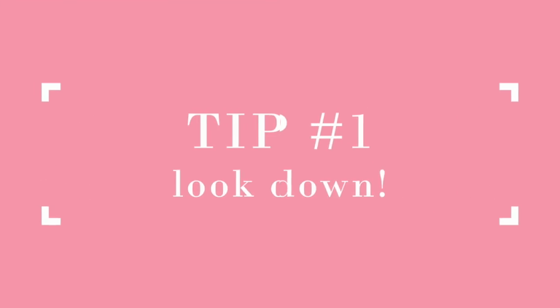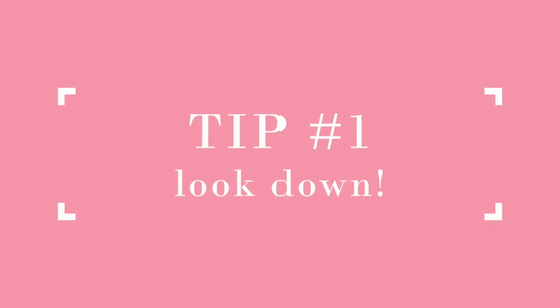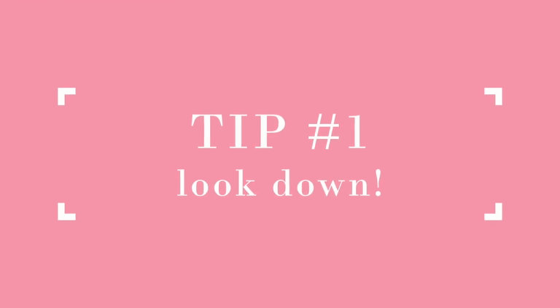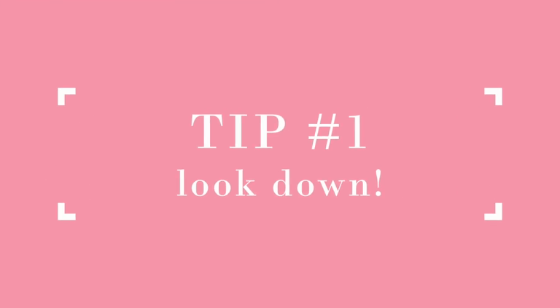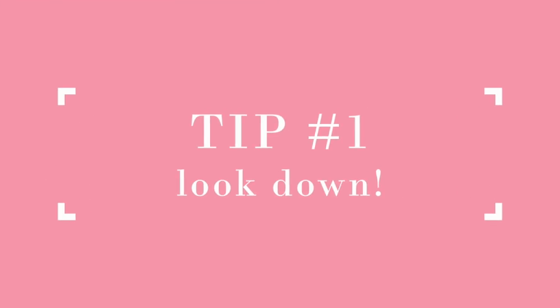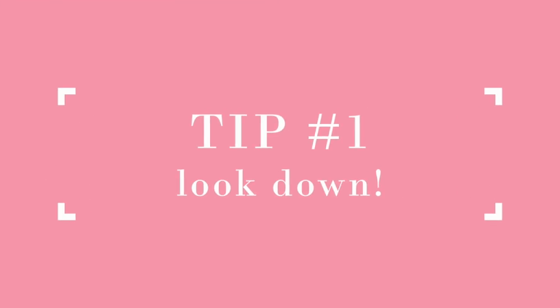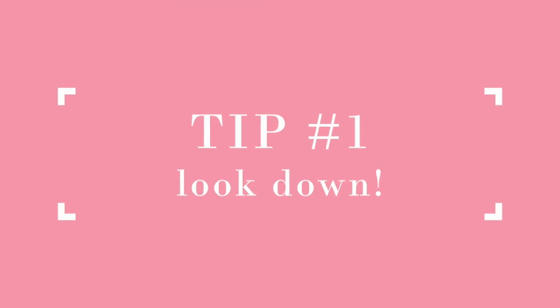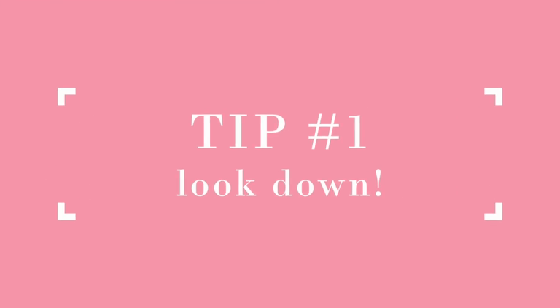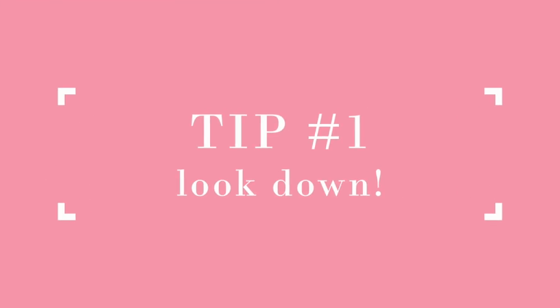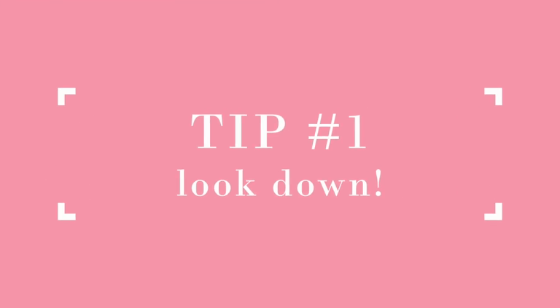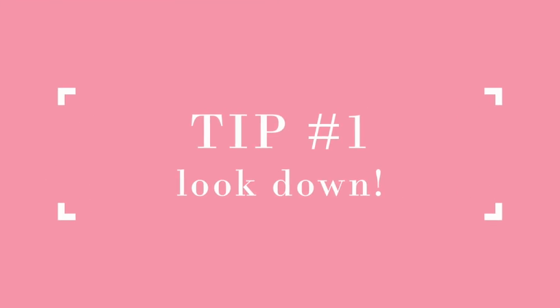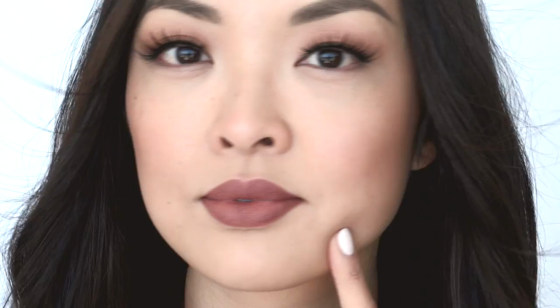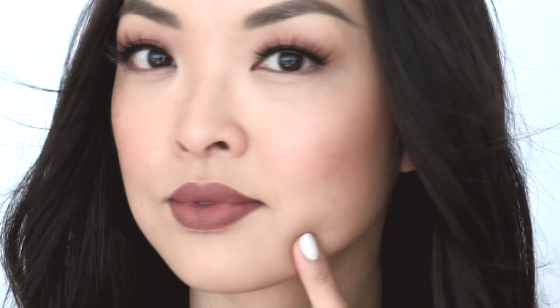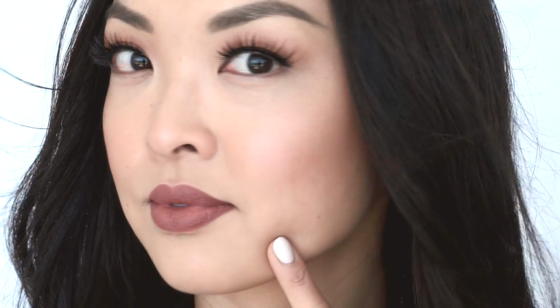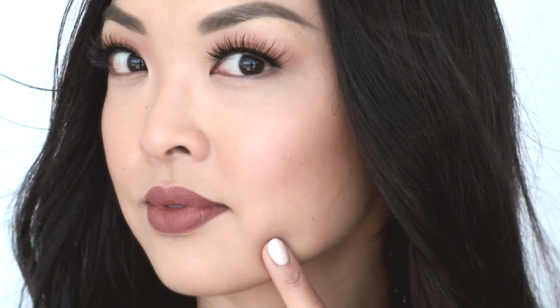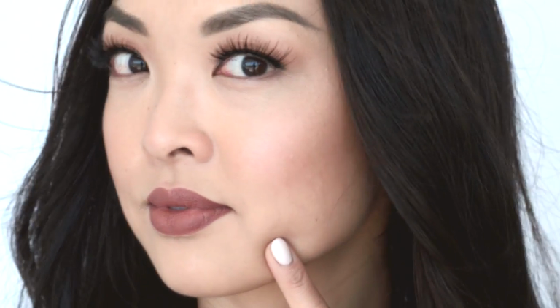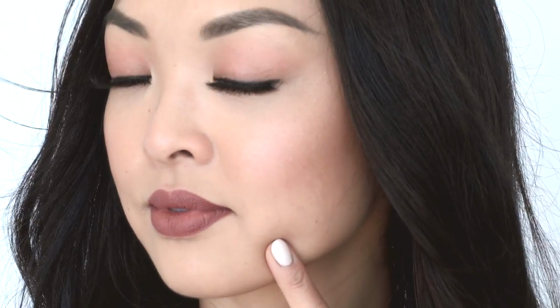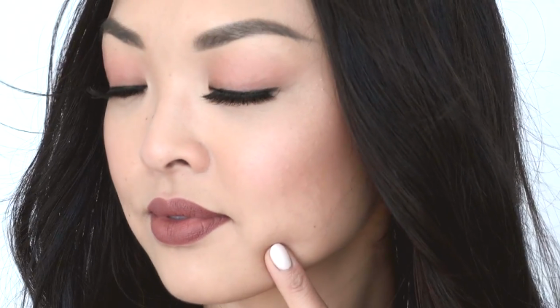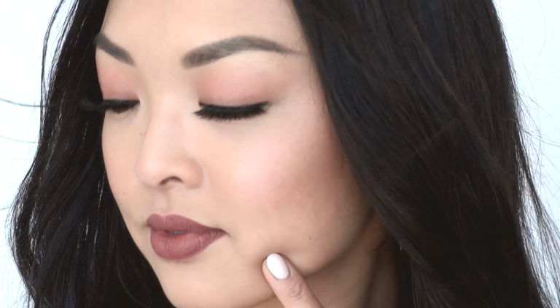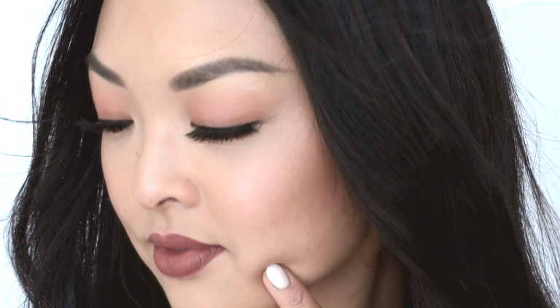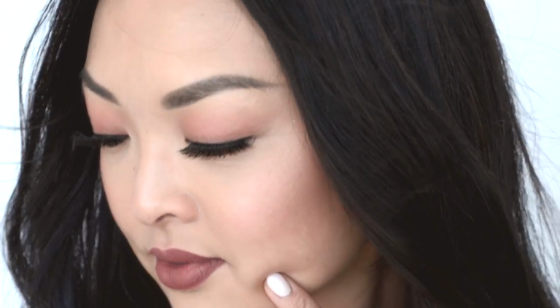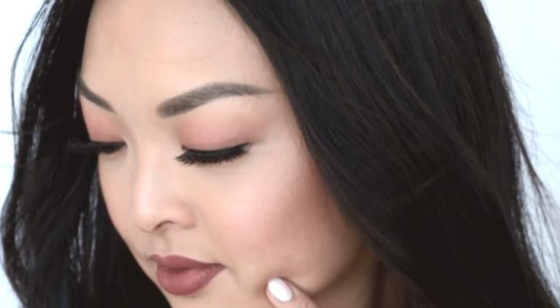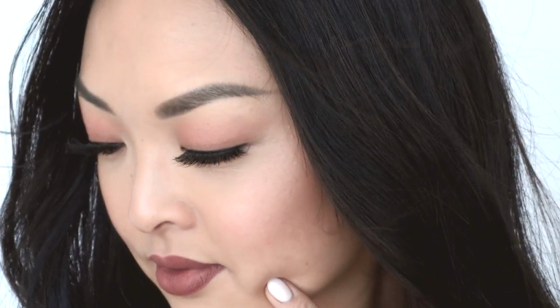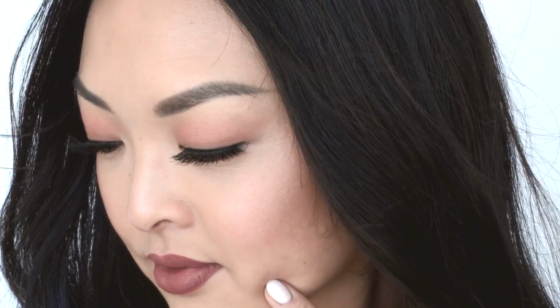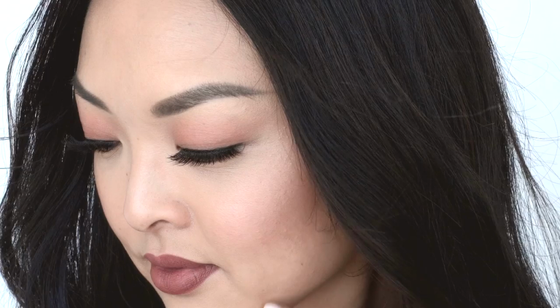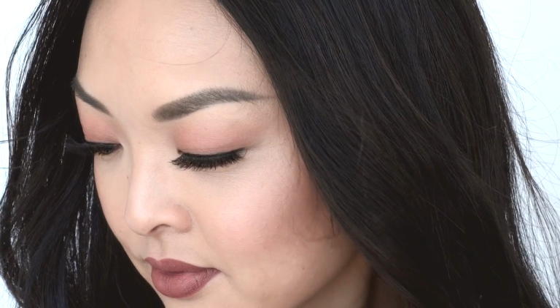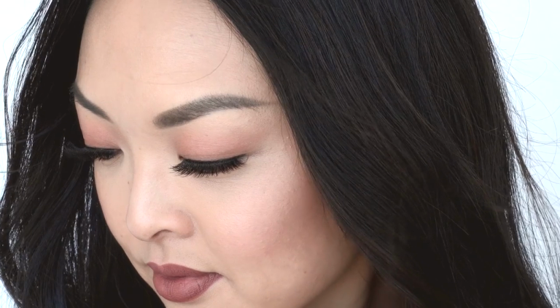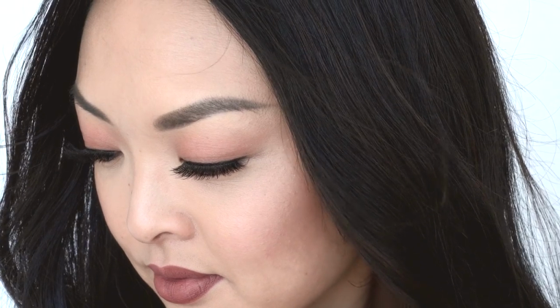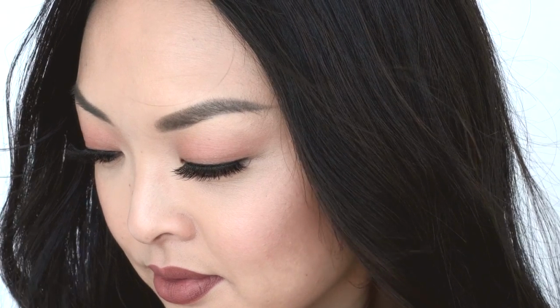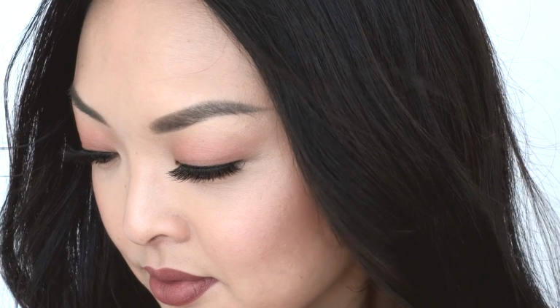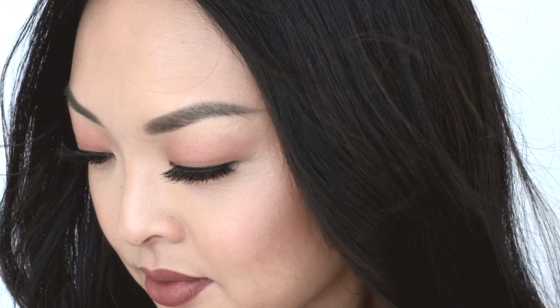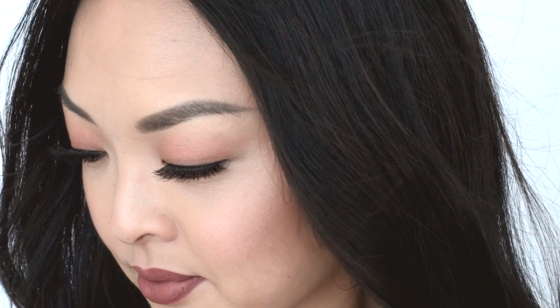And last but not least, if you plan on doing lots of eye makeup photos, angle the face to your best side, look down, but don't close your eyes.